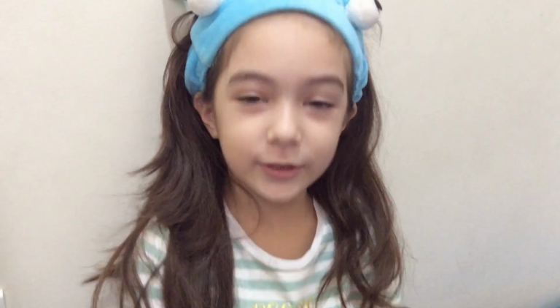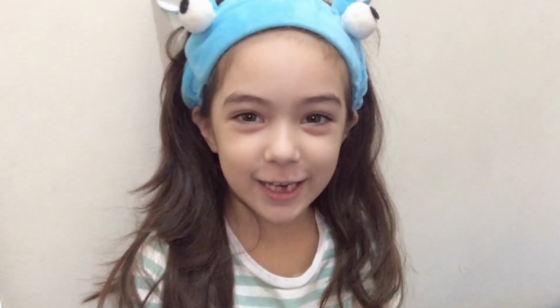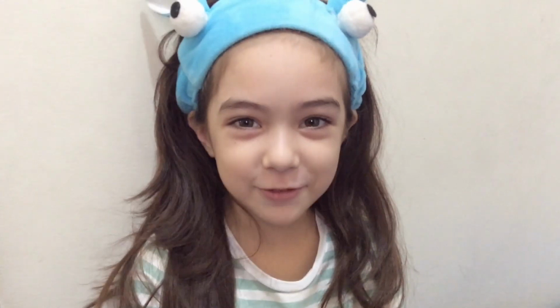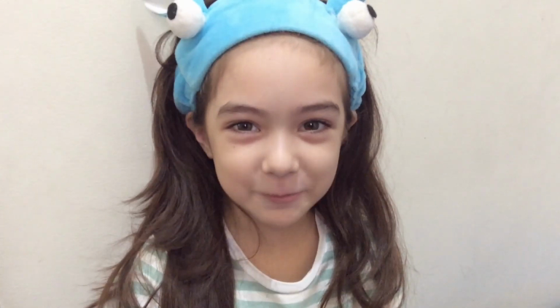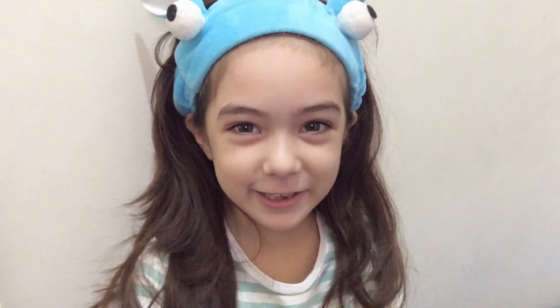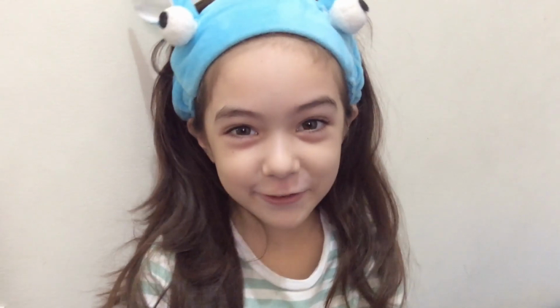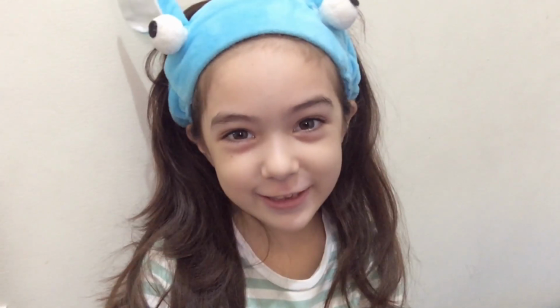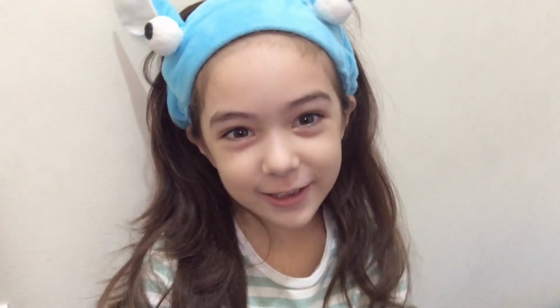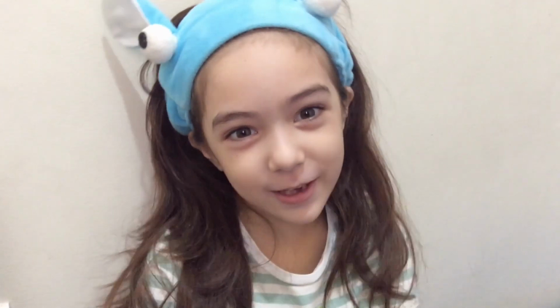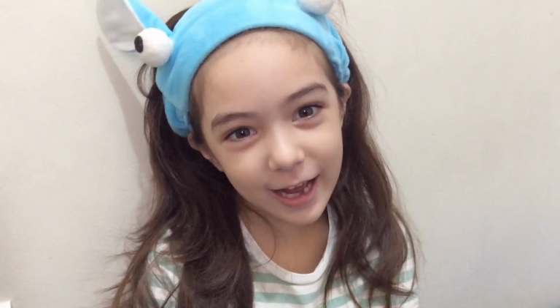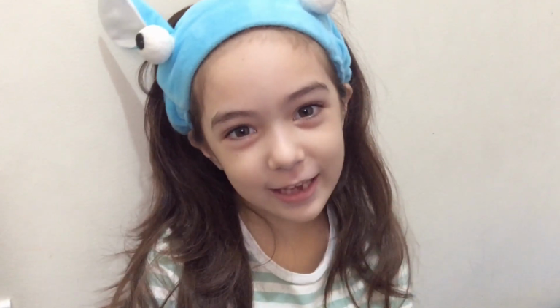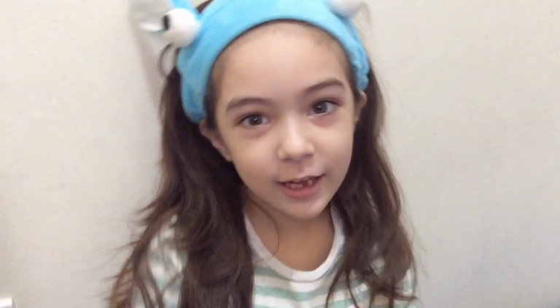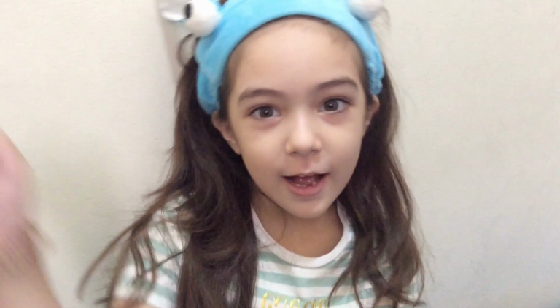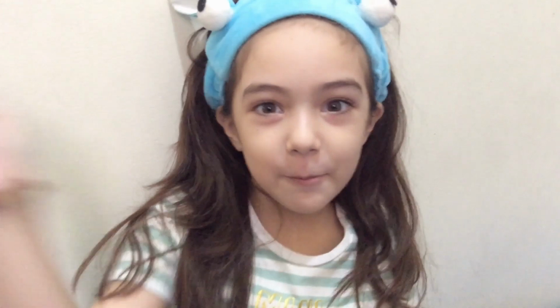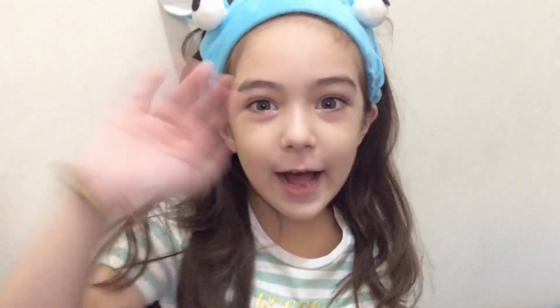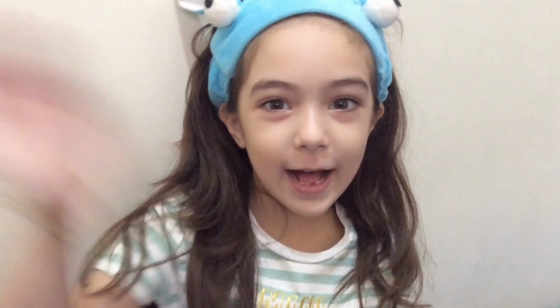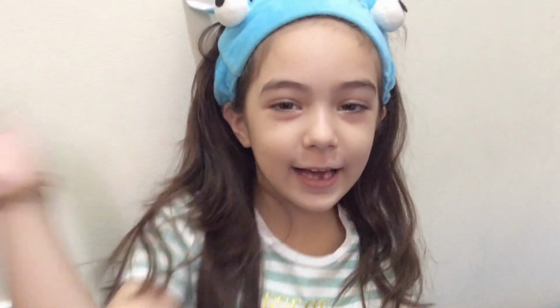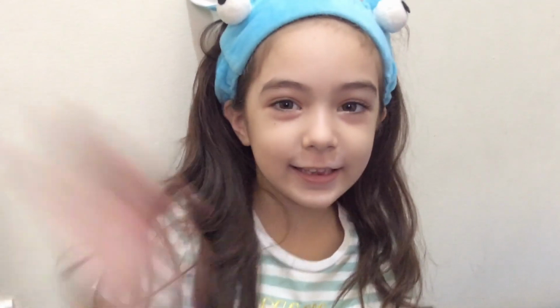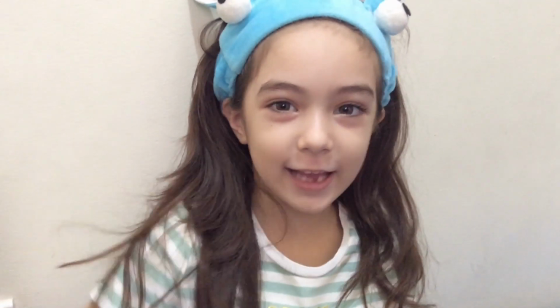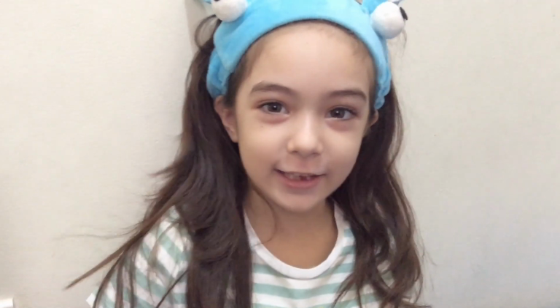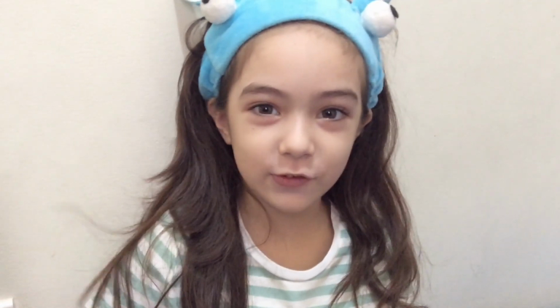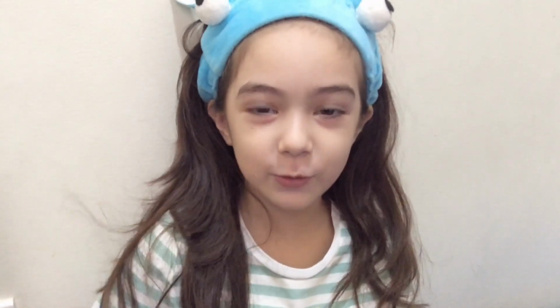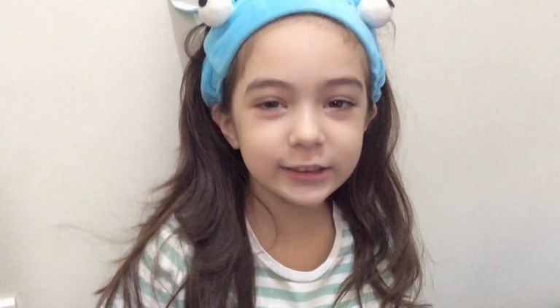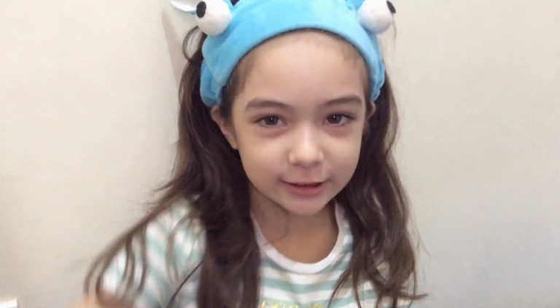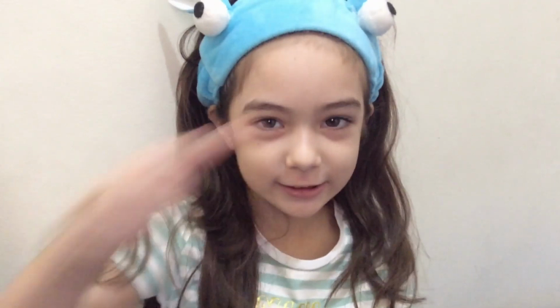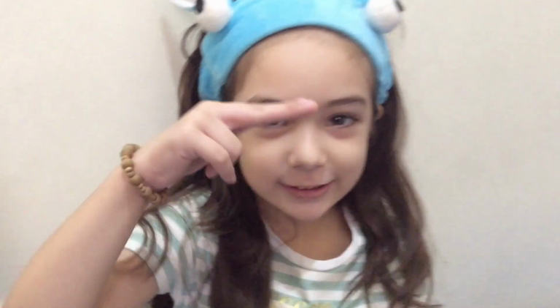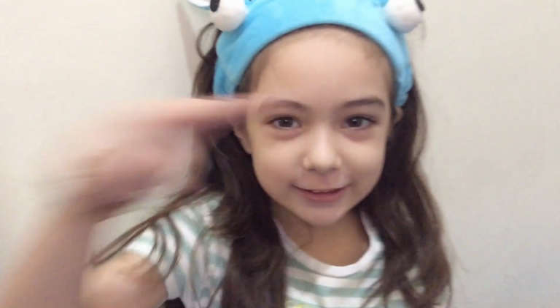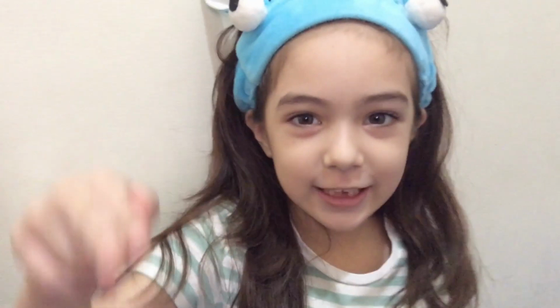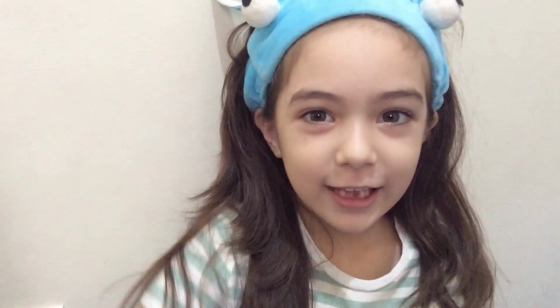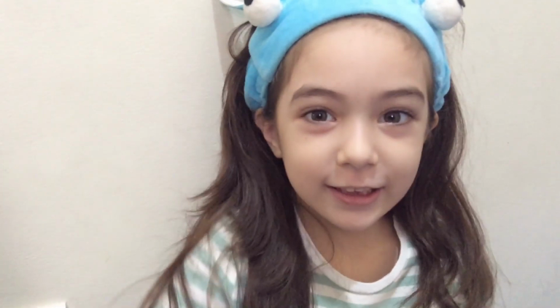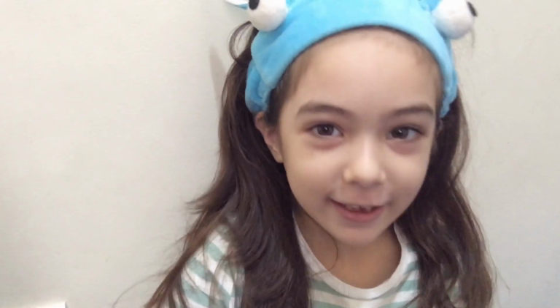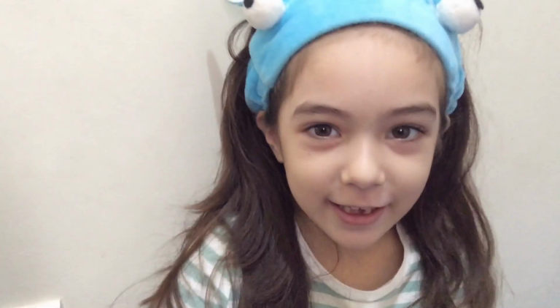Watch out for my new video guys! Bye bye! Thanks for watching! Mwah! Bye!